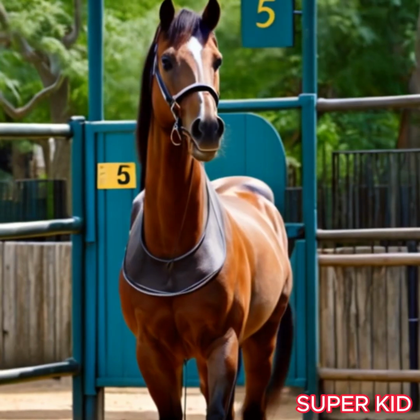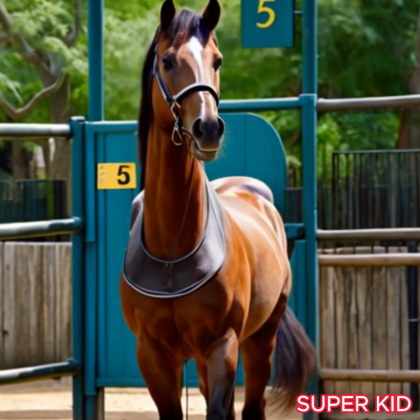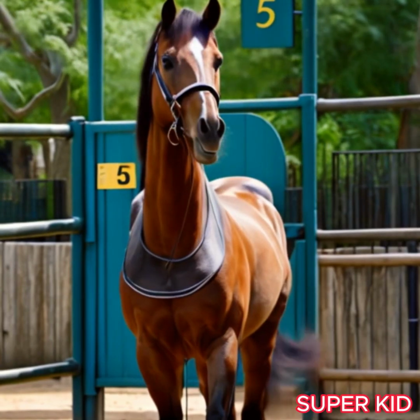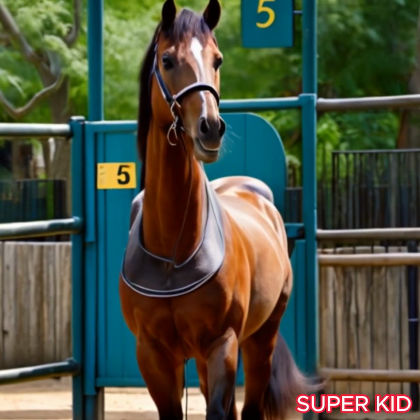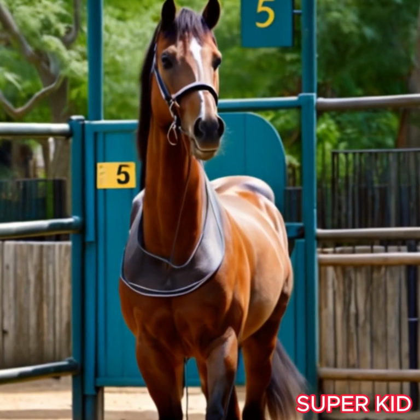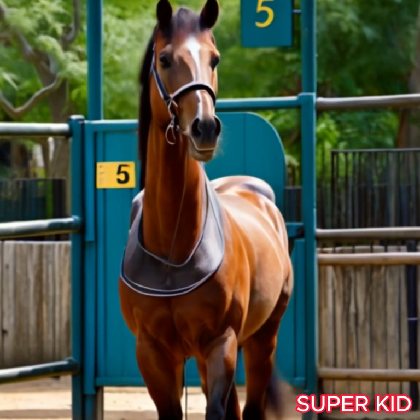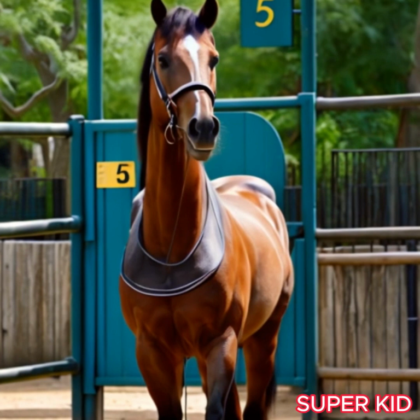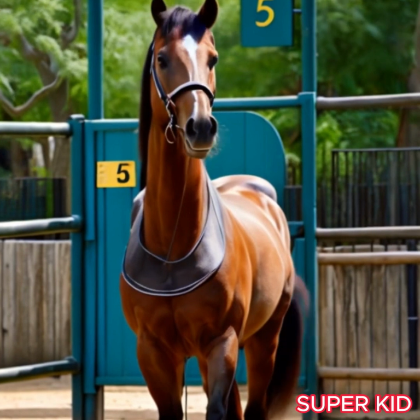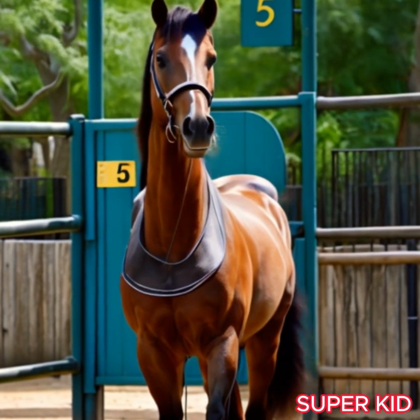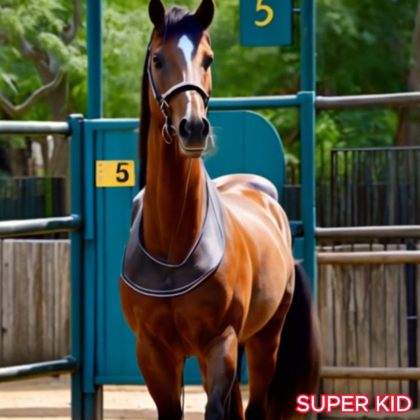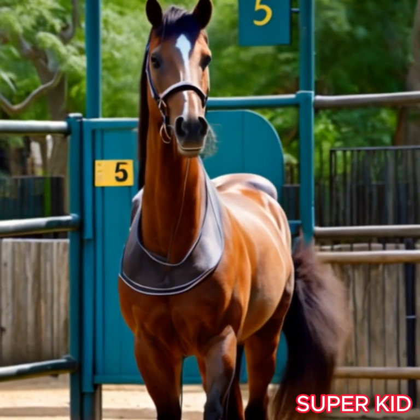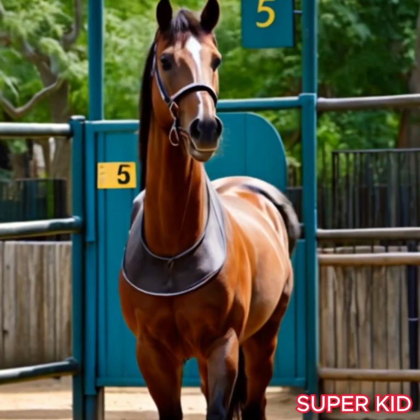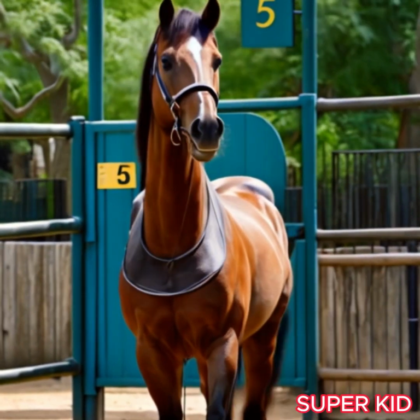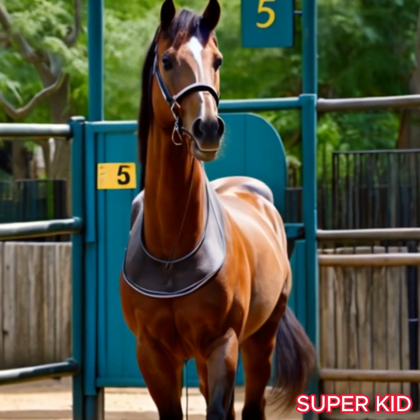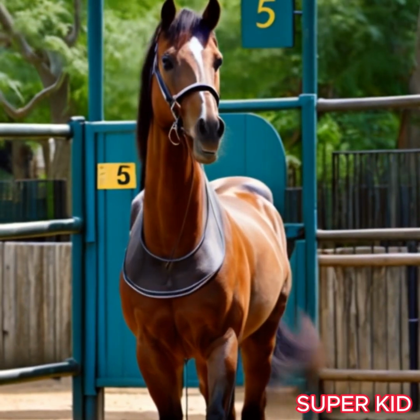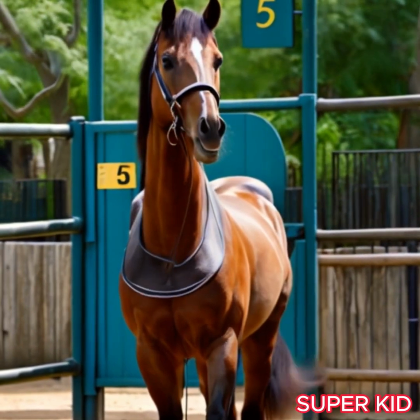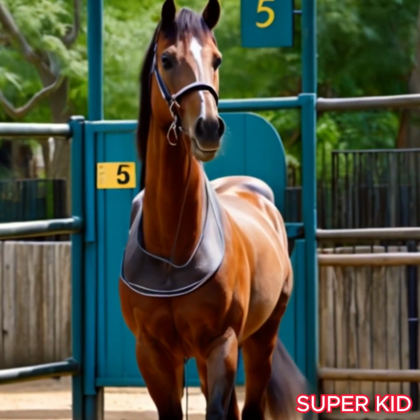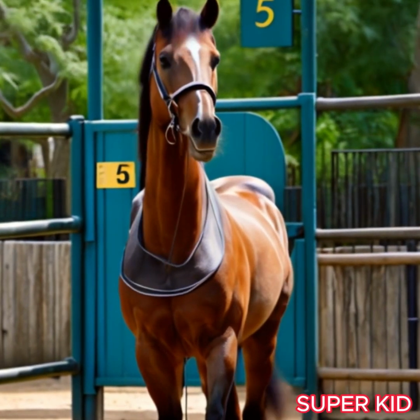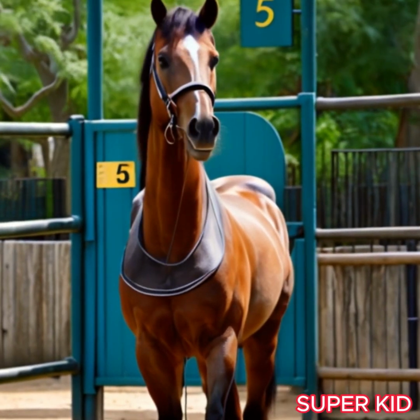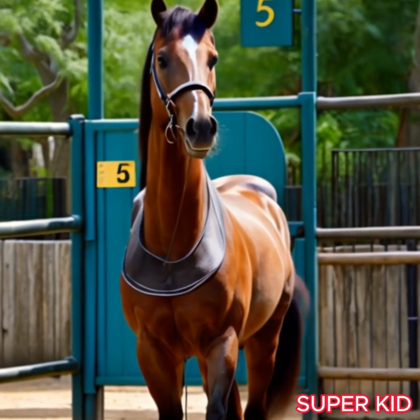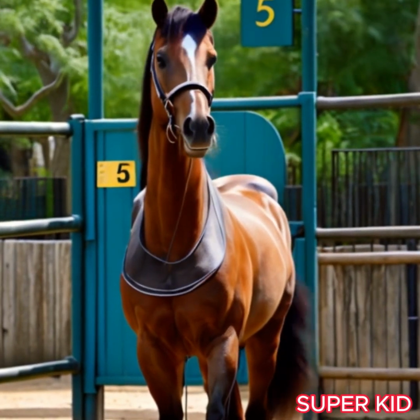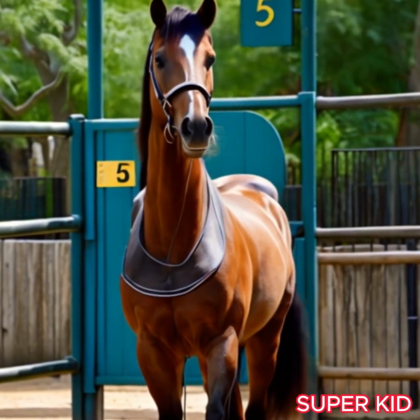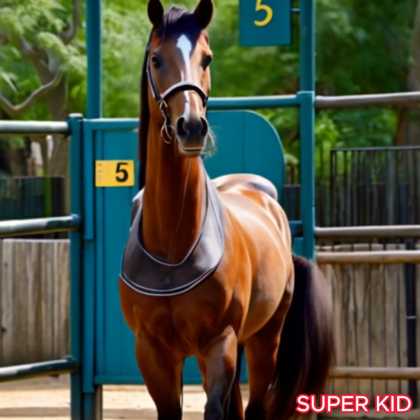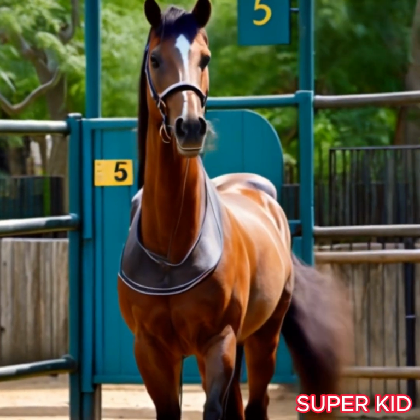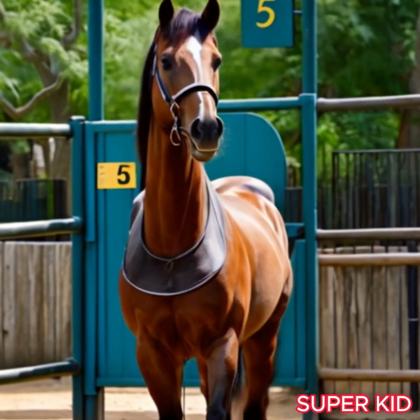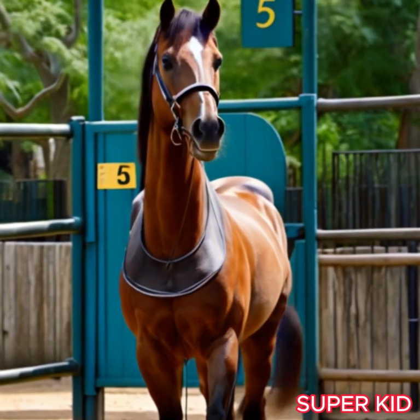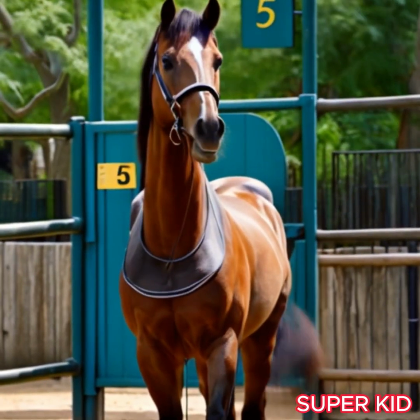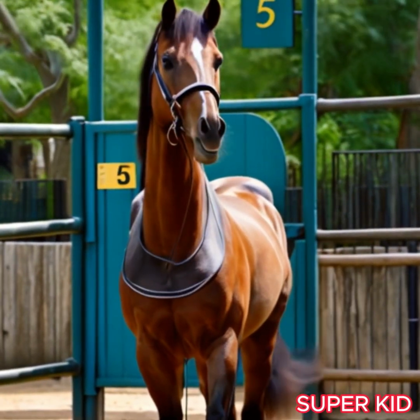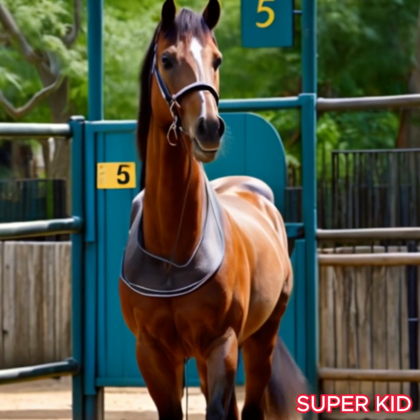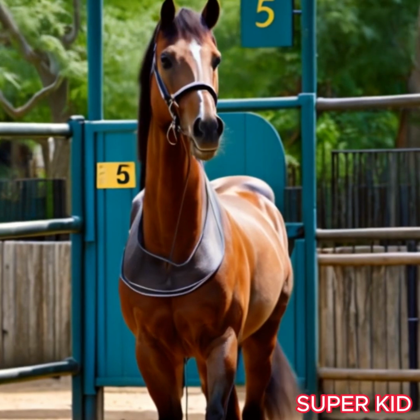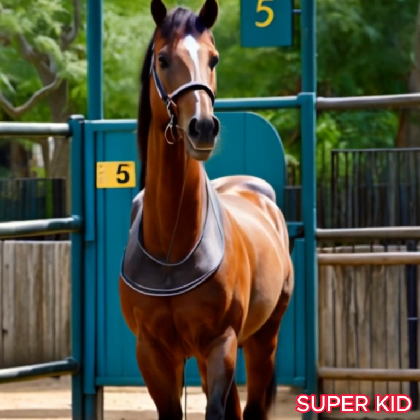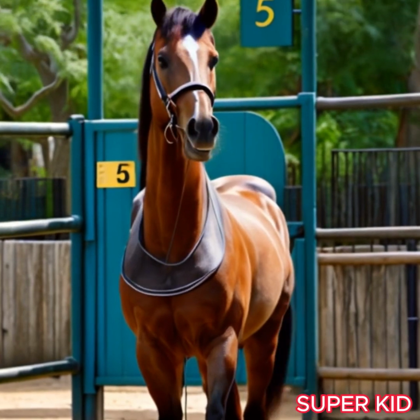My friend Lily, the horse with a fierce look, is showing the number five. Yes, the number five.